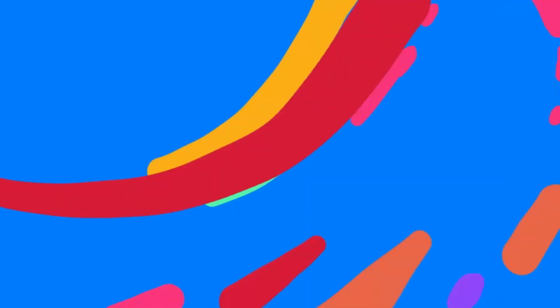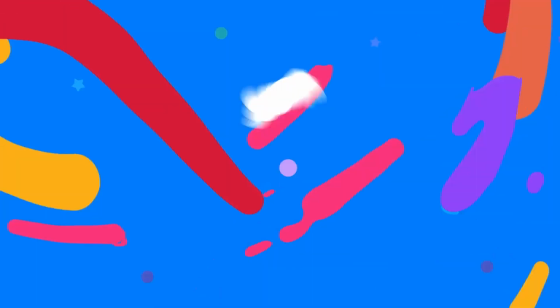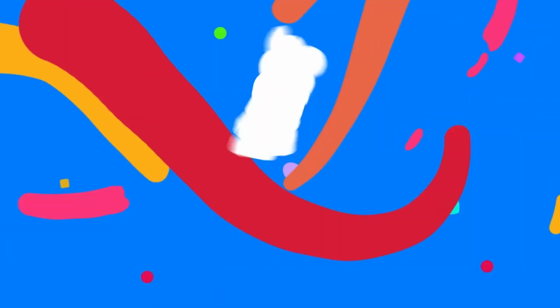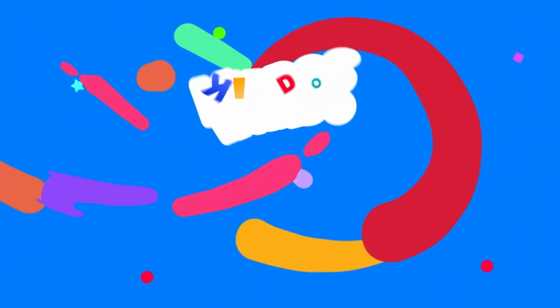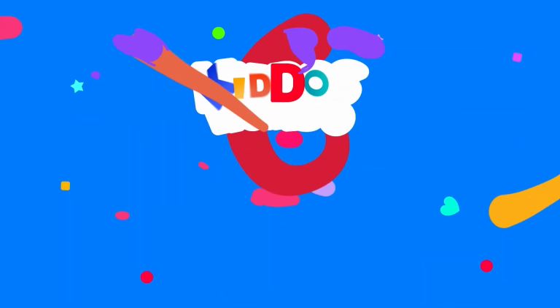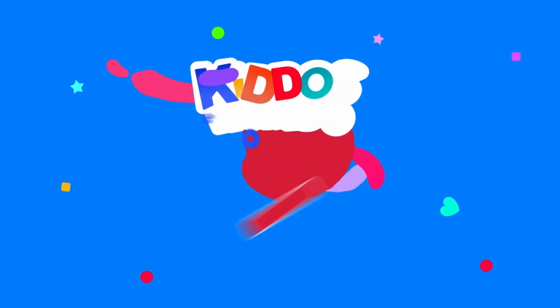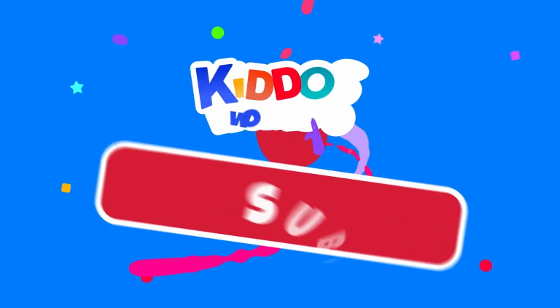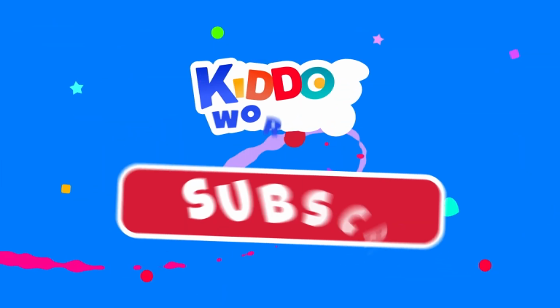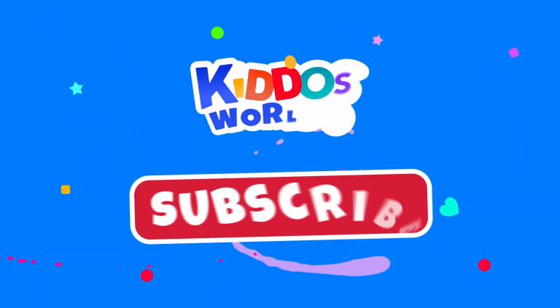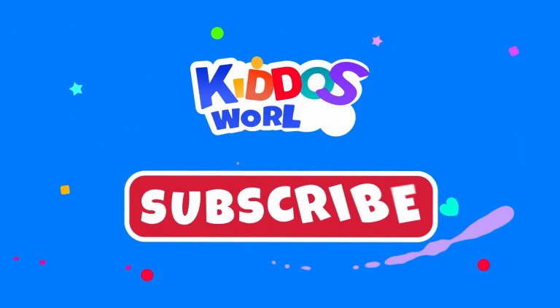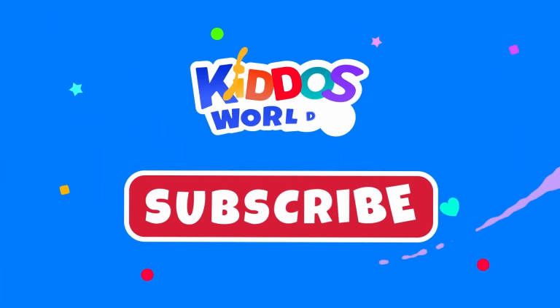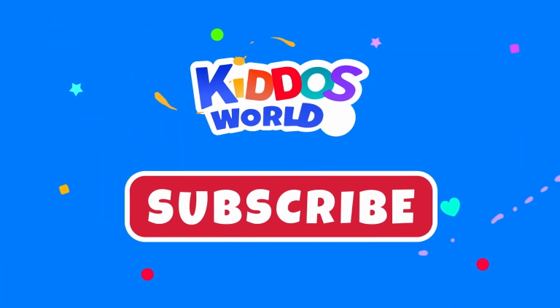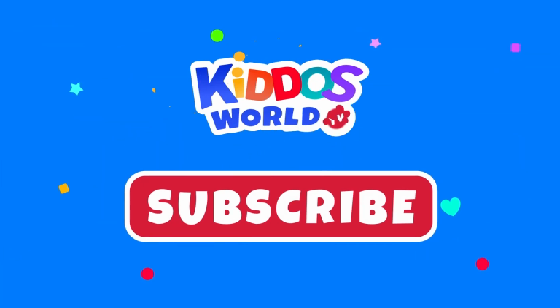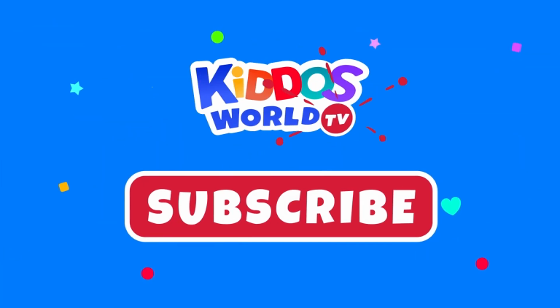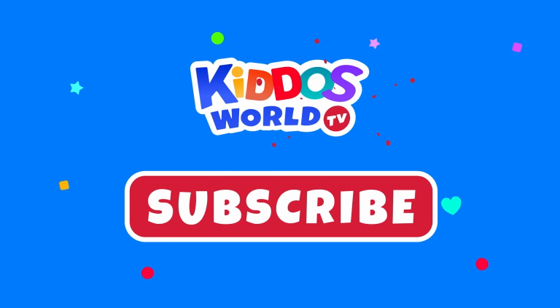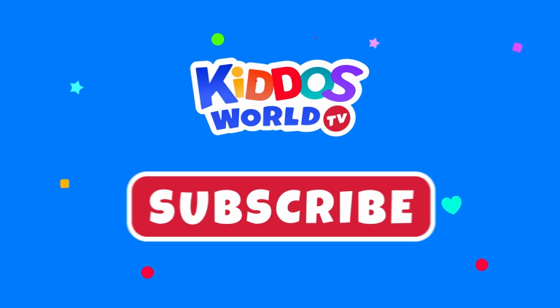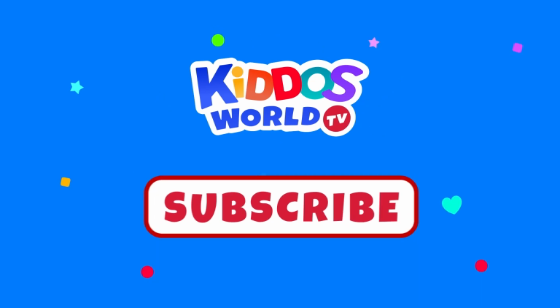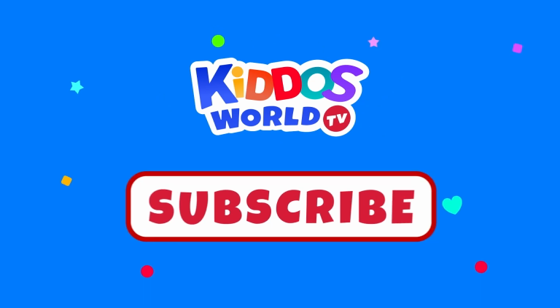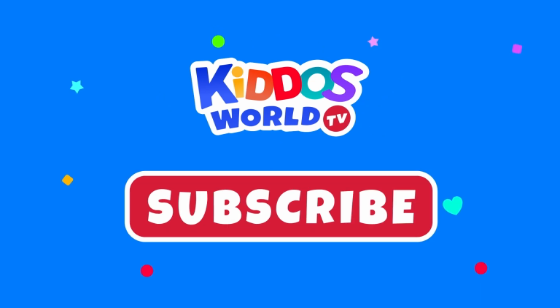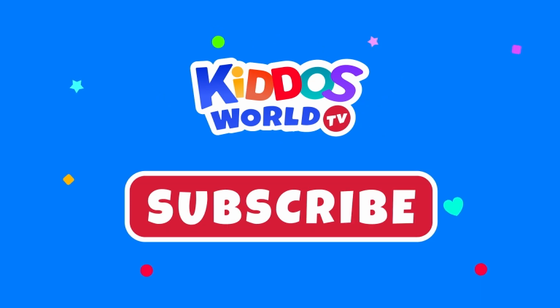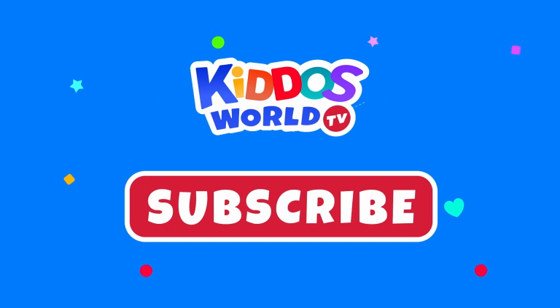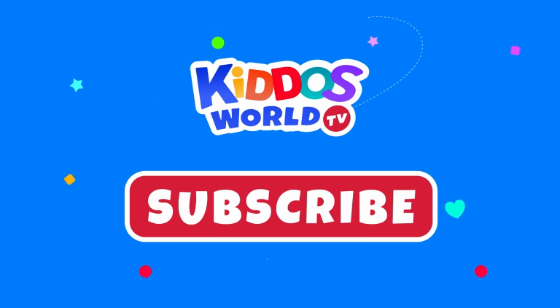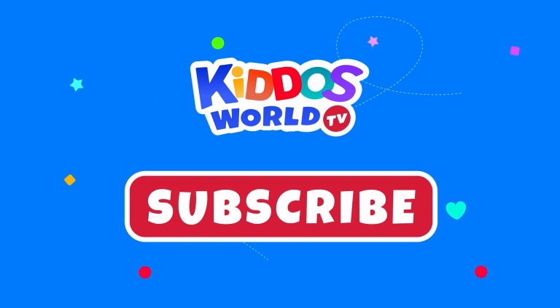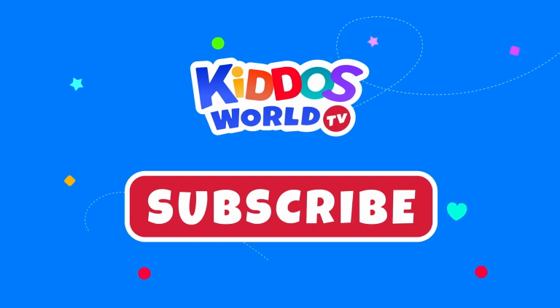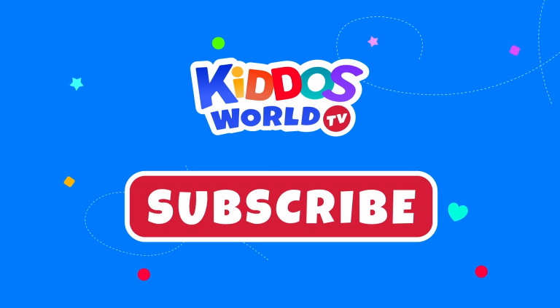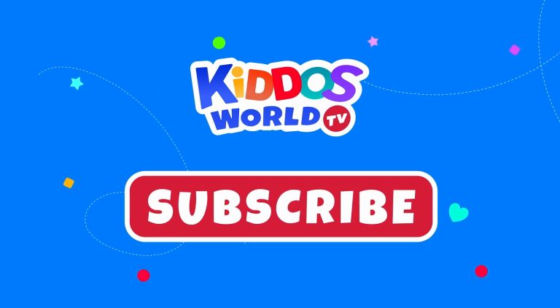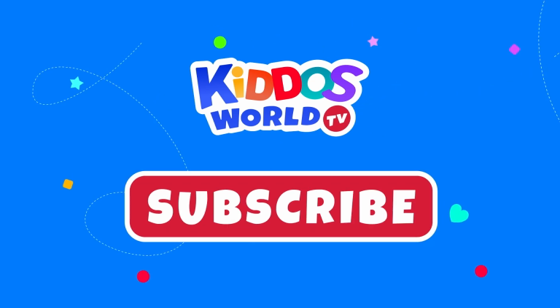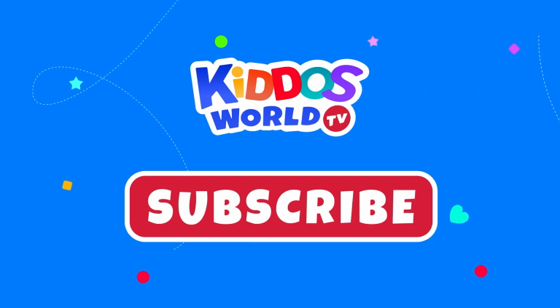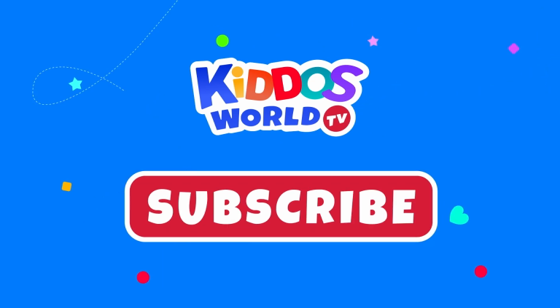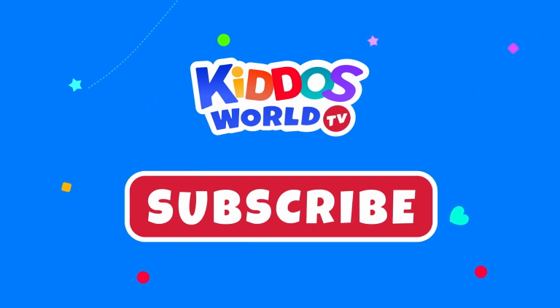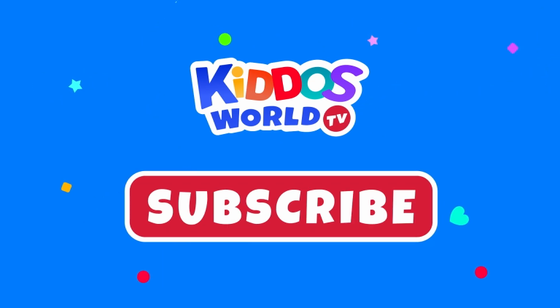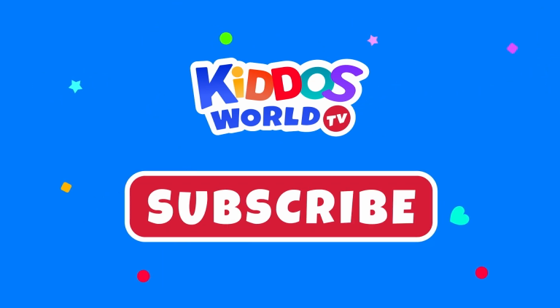Having fun, Kiddos? Please click subscribe for more learning and fun! See you in the next videos!